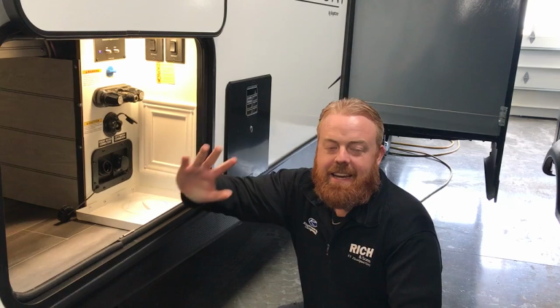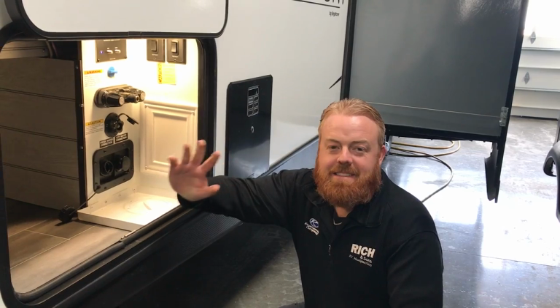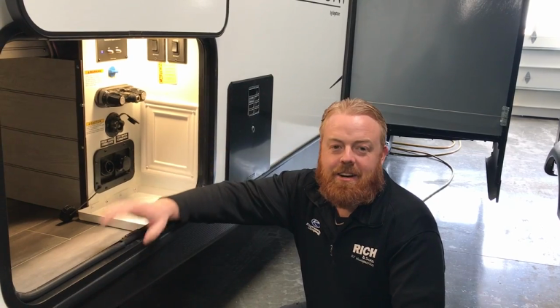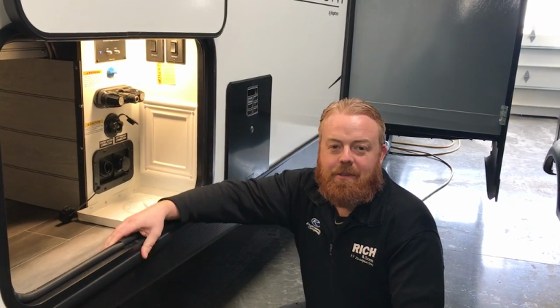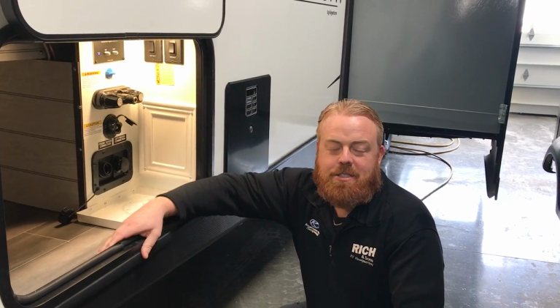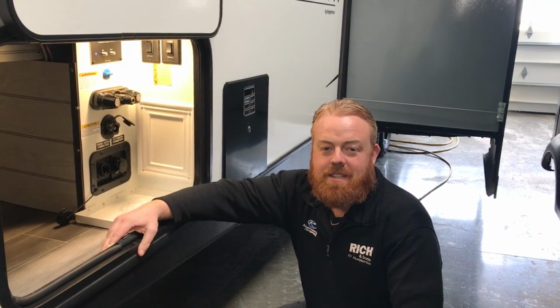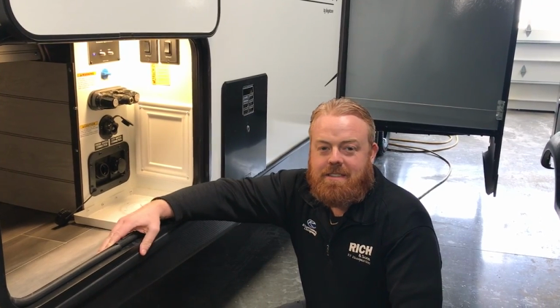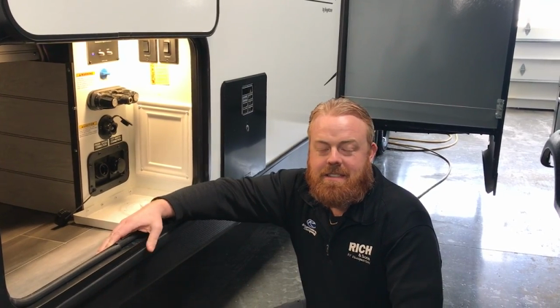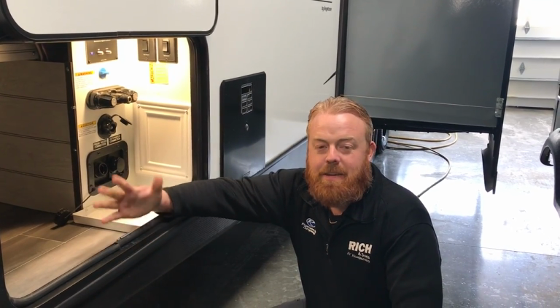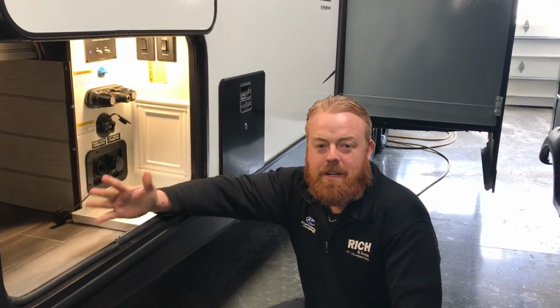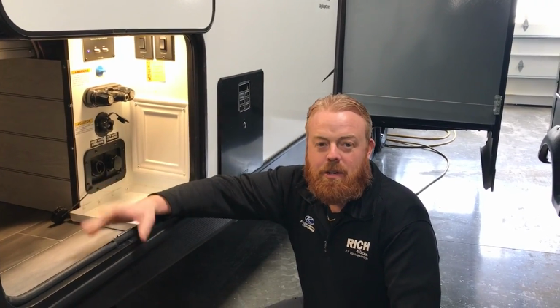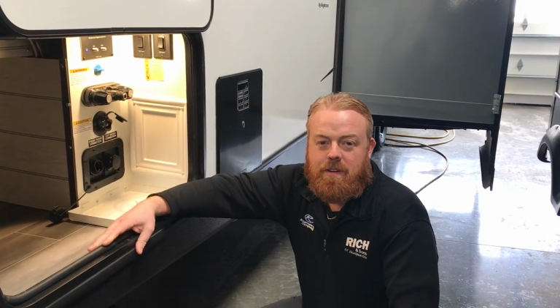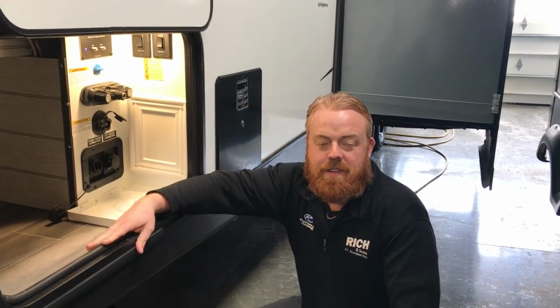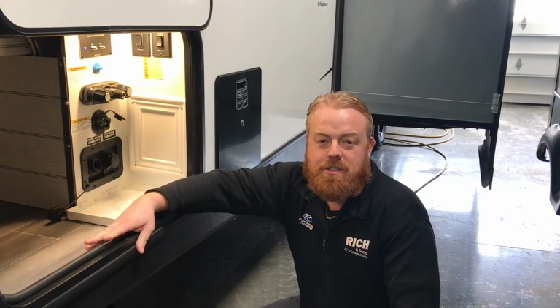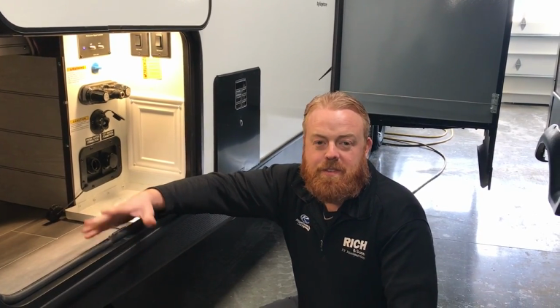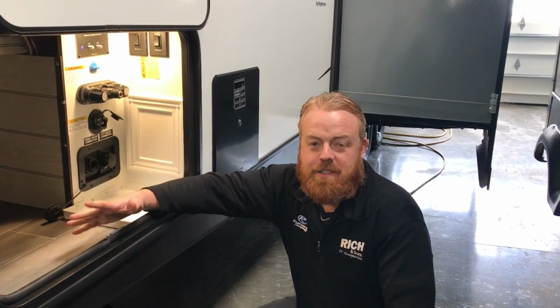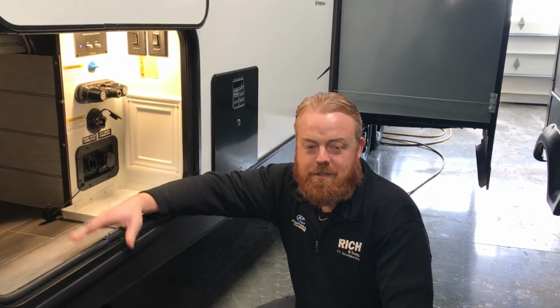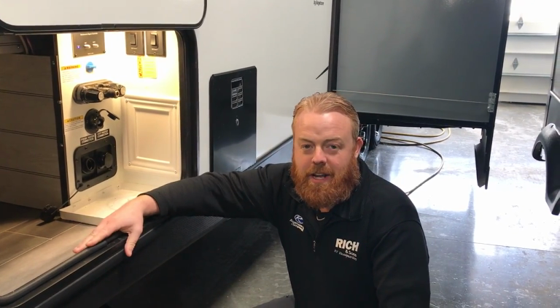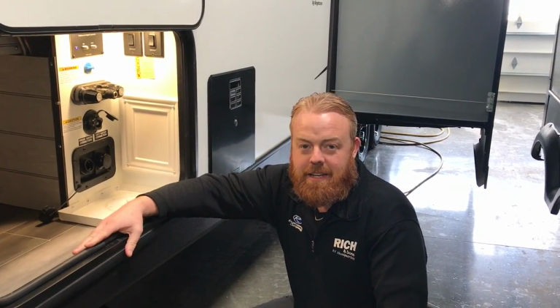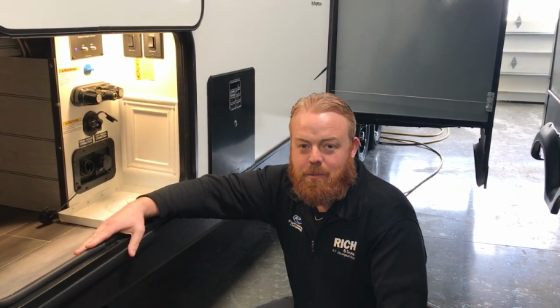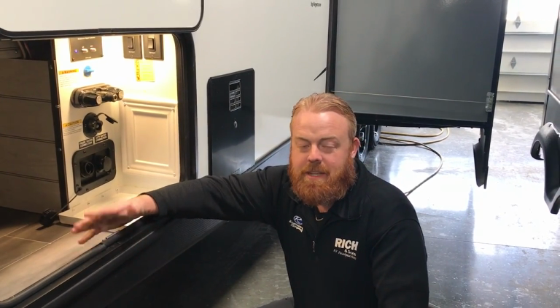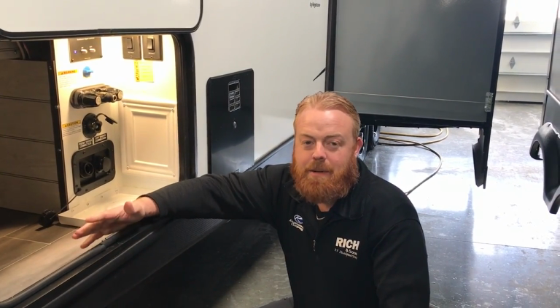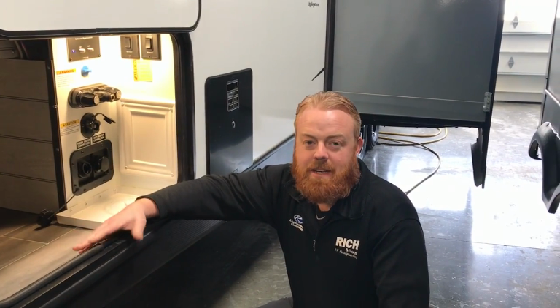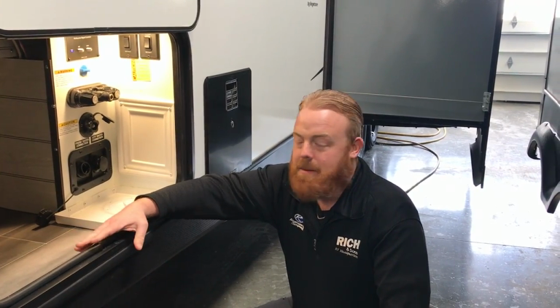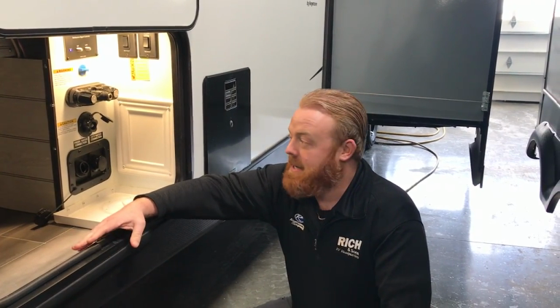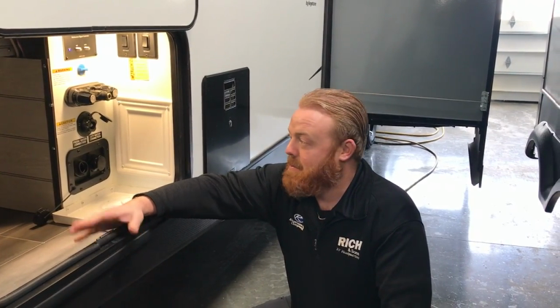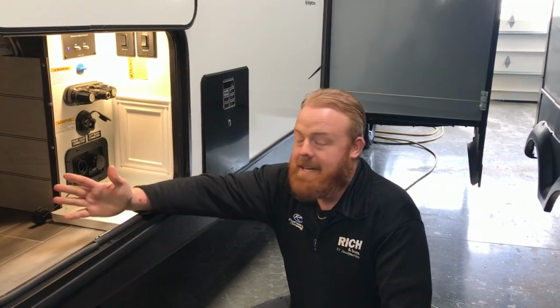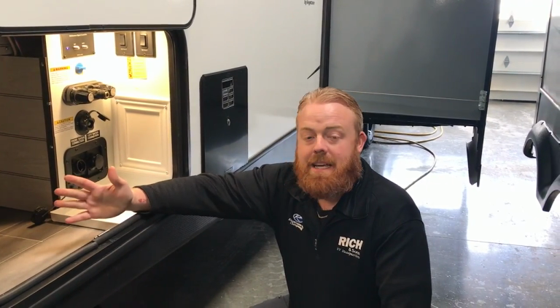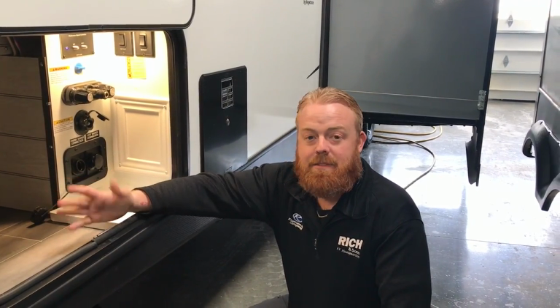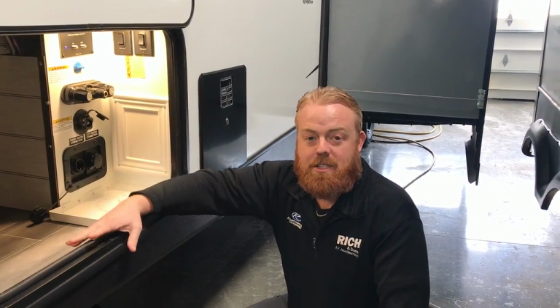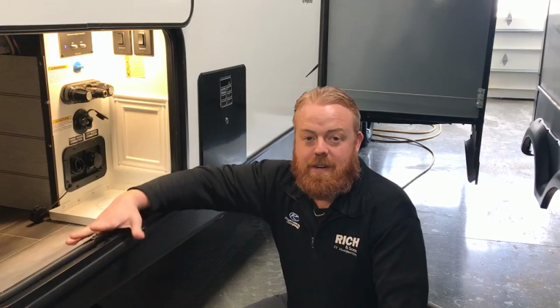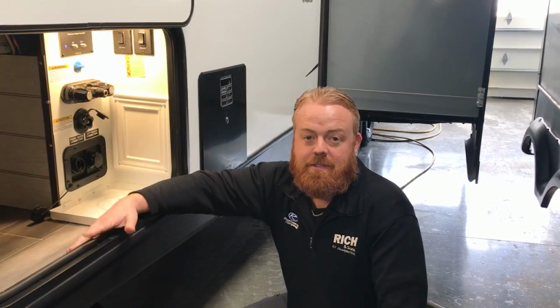Hey guys, Aaron at Rich and Sons. Today we're going to go over a feature for Feature Friday. One thing I'm going to talk about is a black tank flush valve.